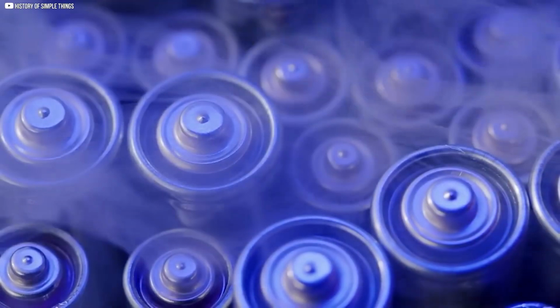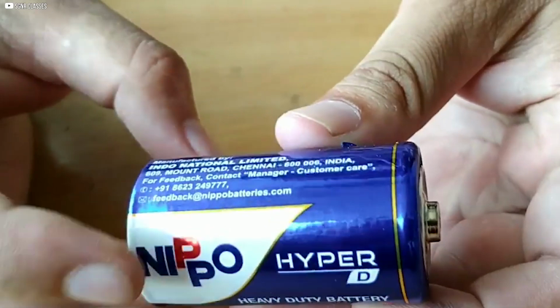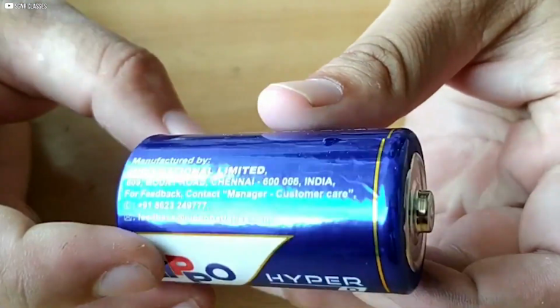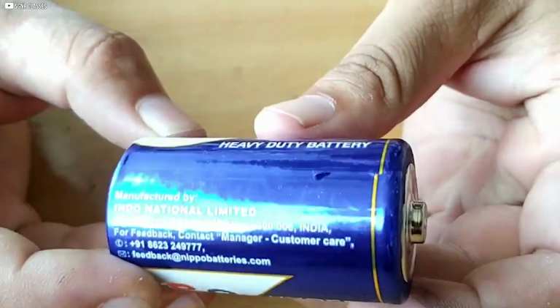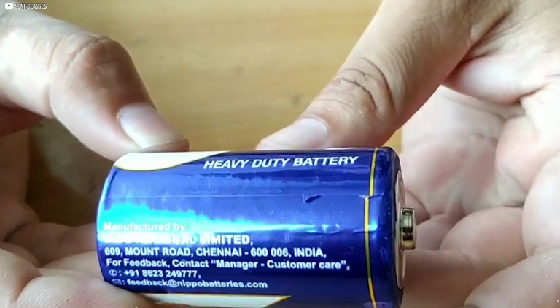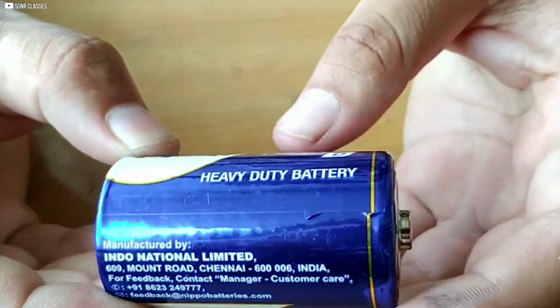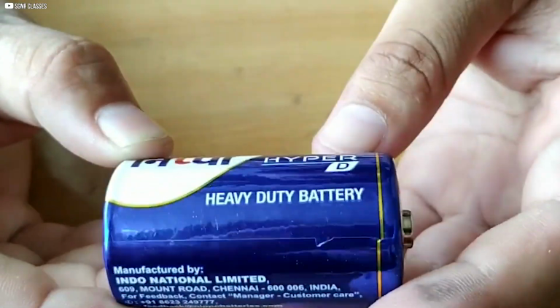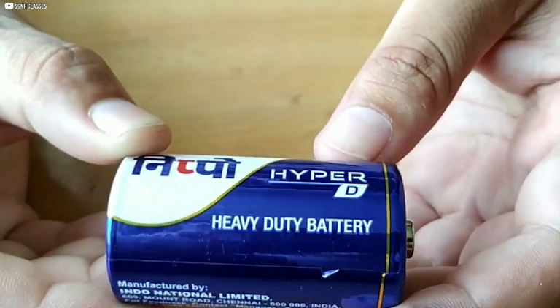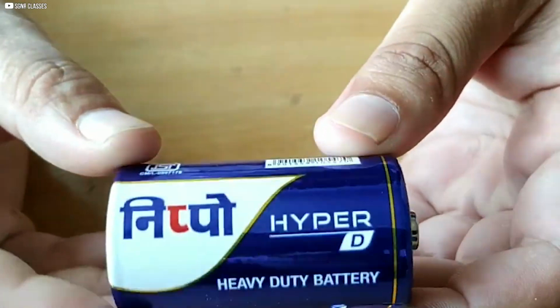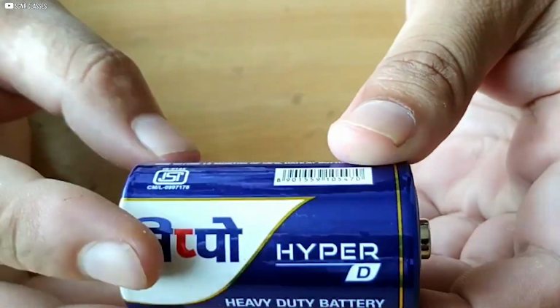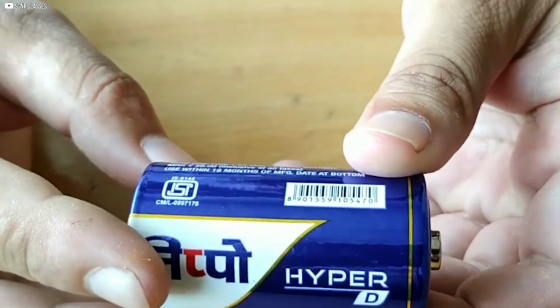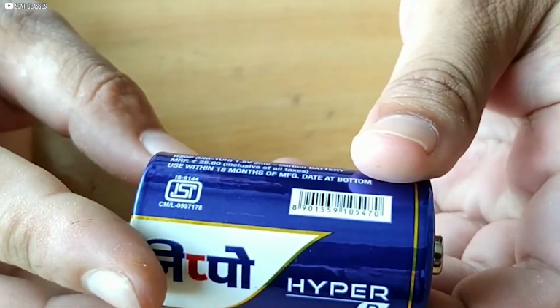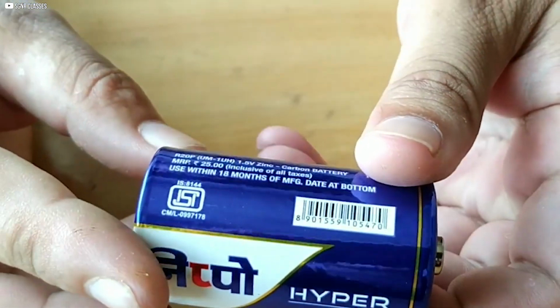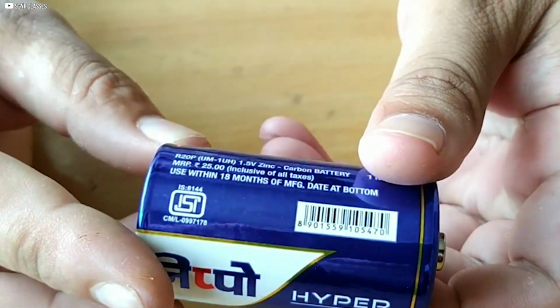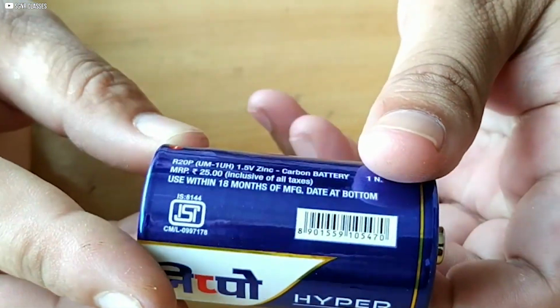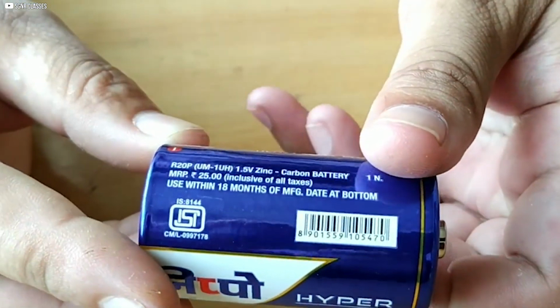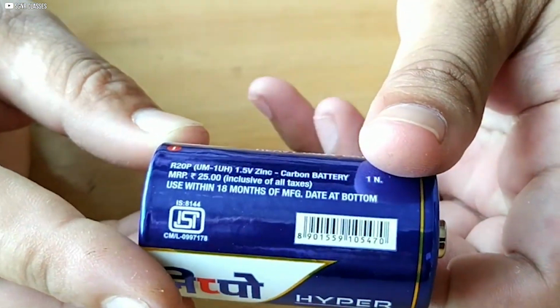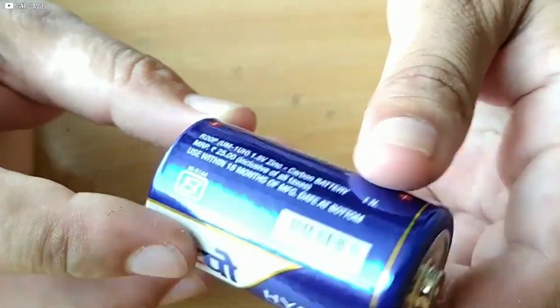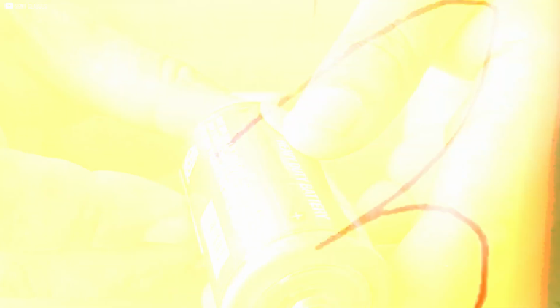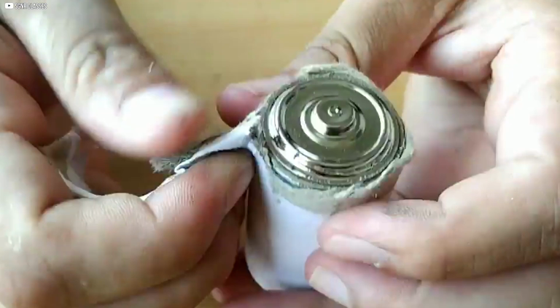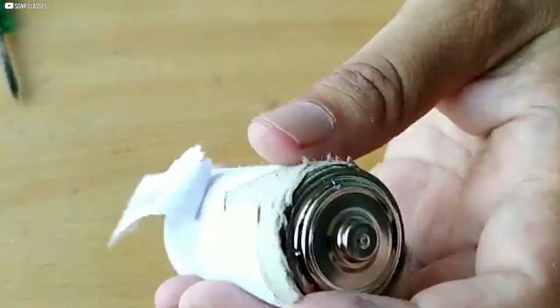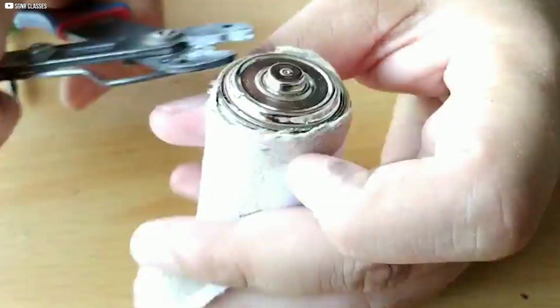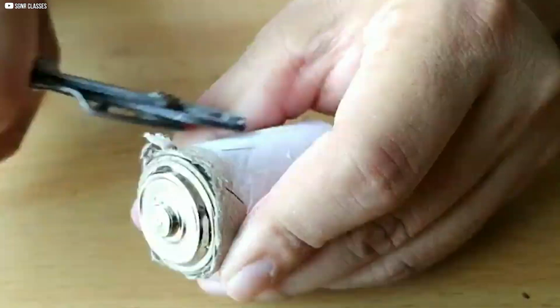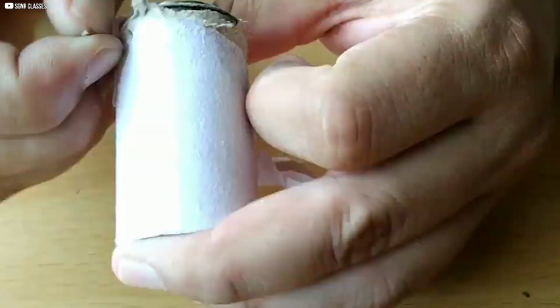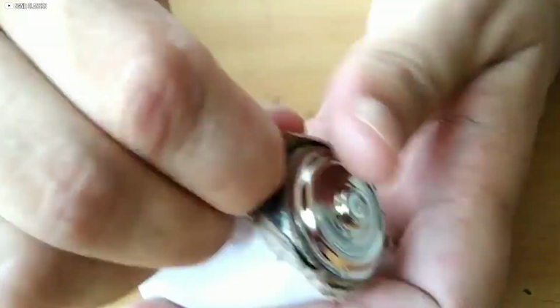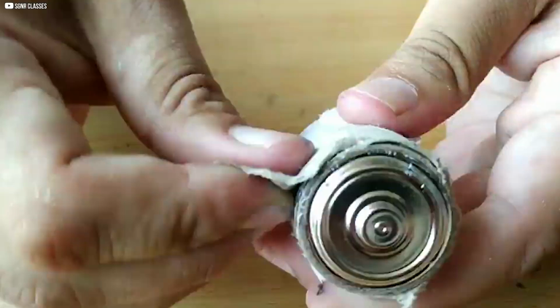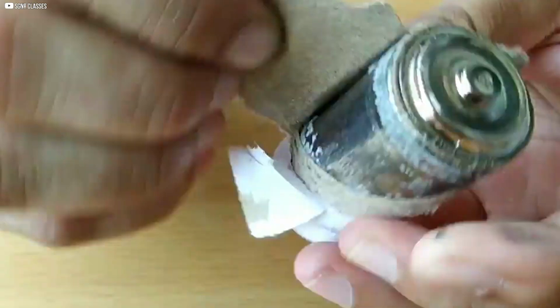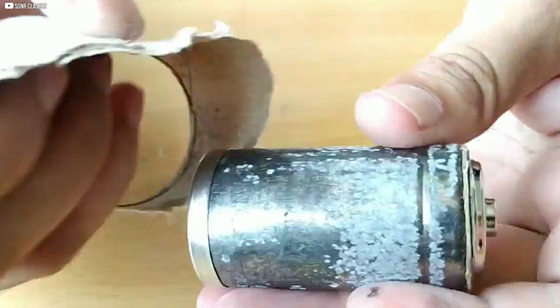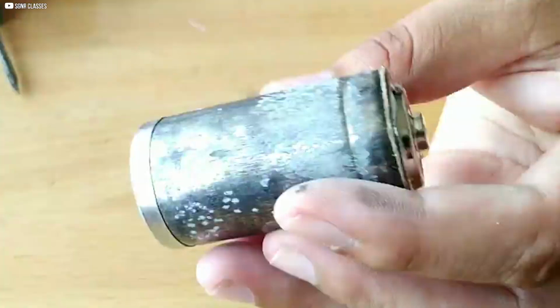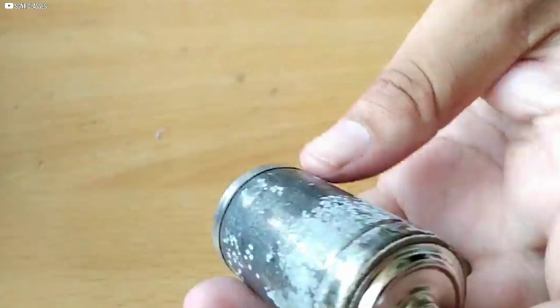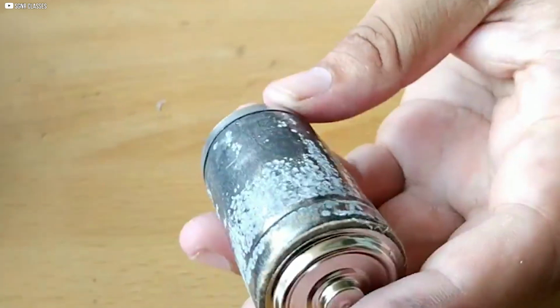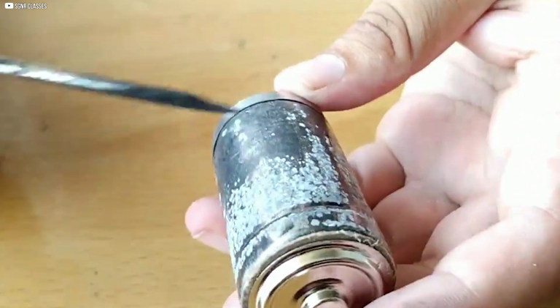Today, we uncover how chaos turned into order, and why some batteries ruled while others disappeared.